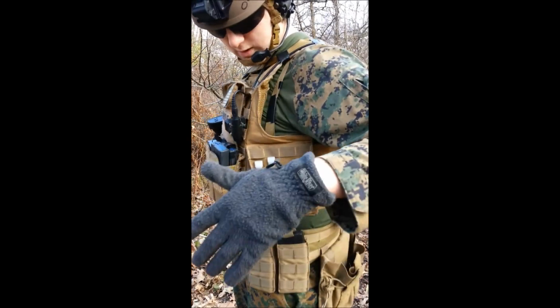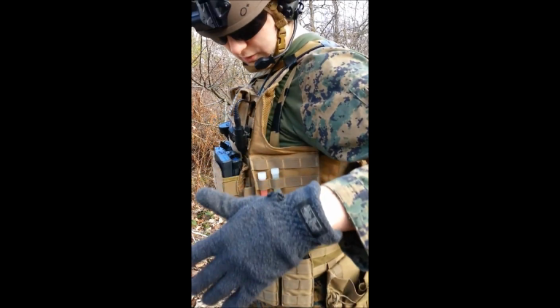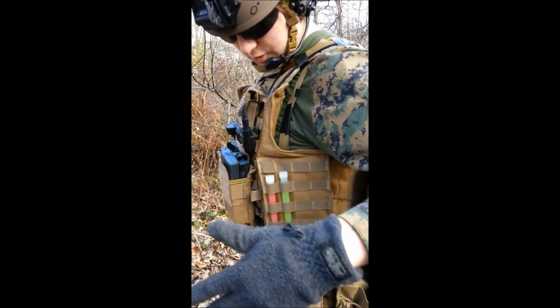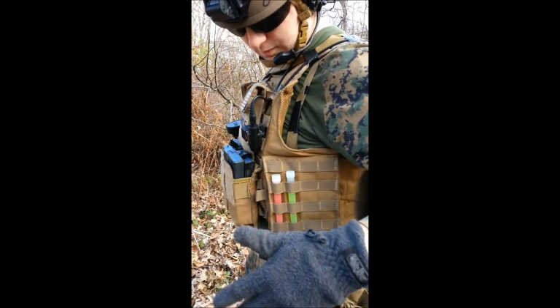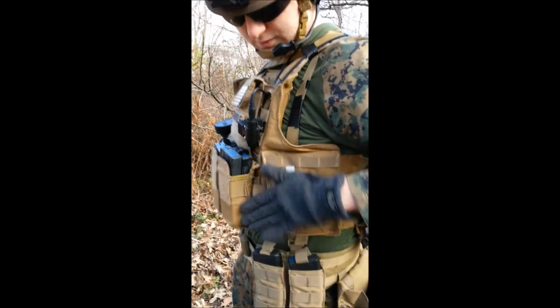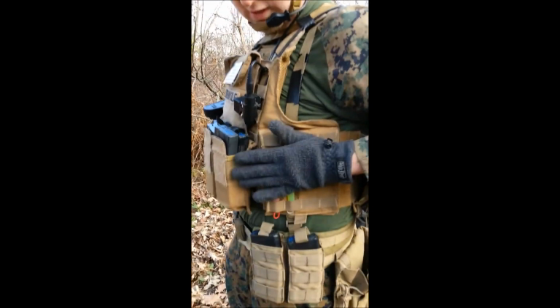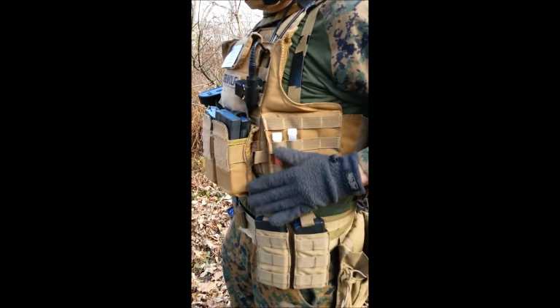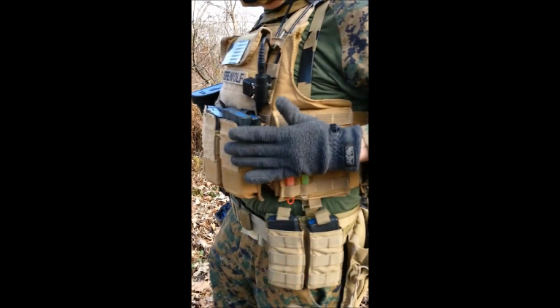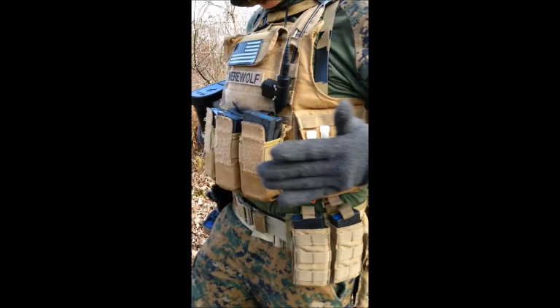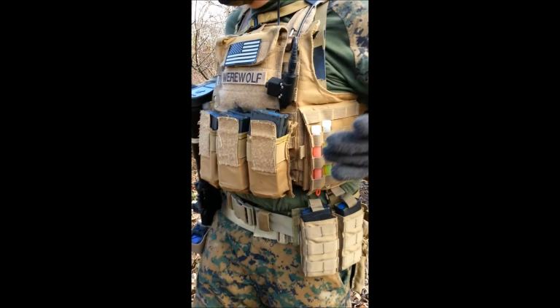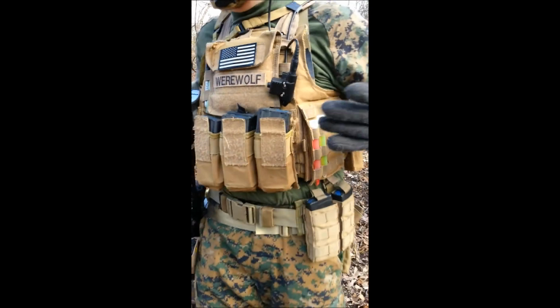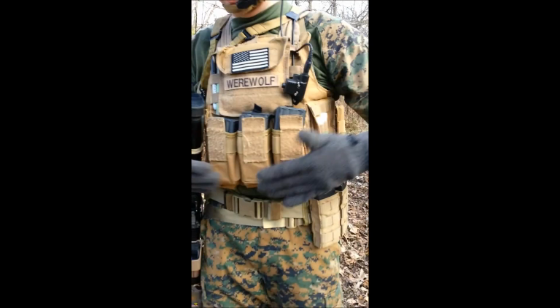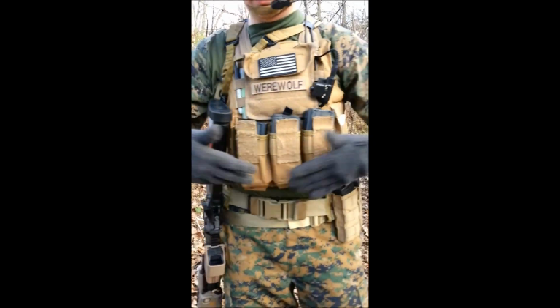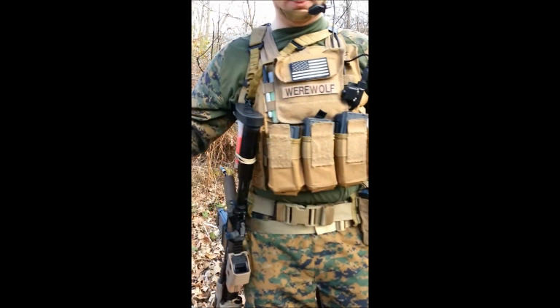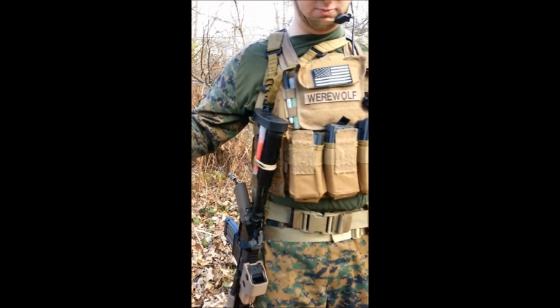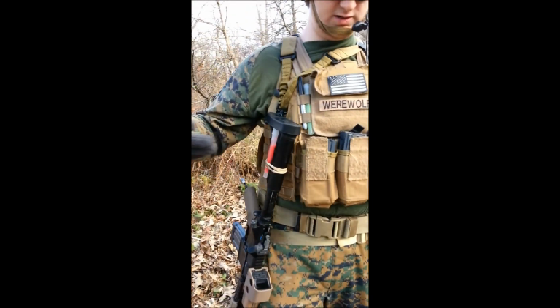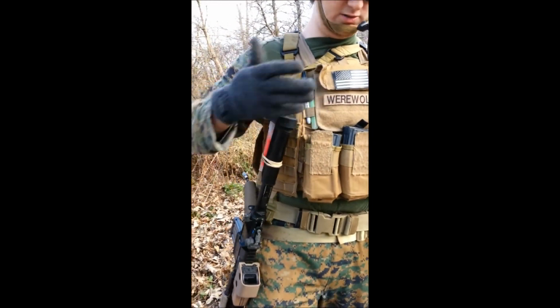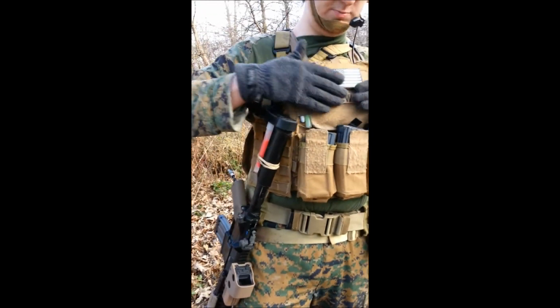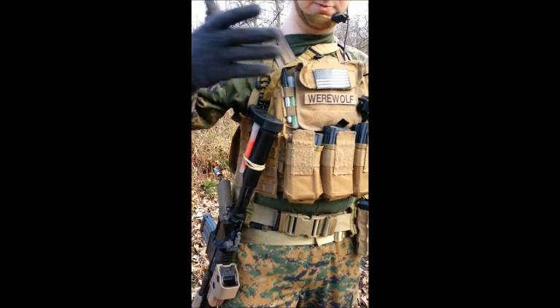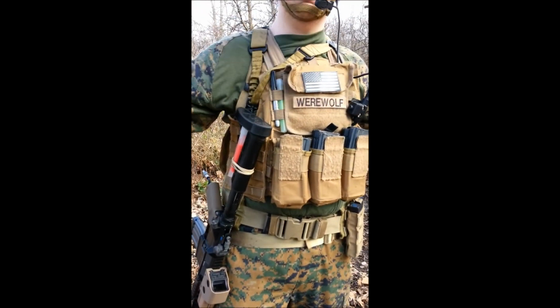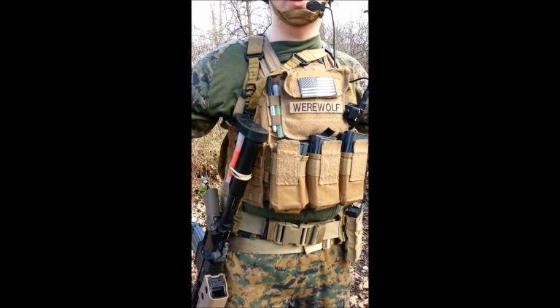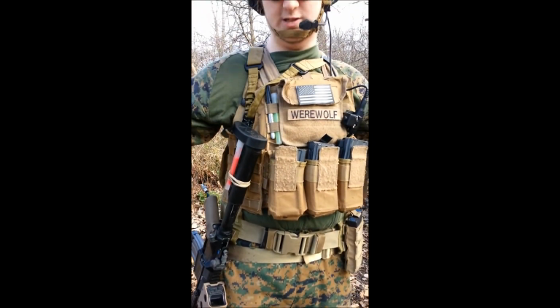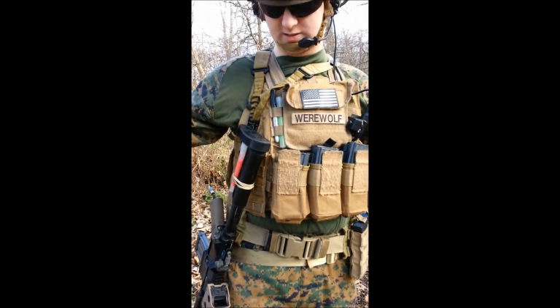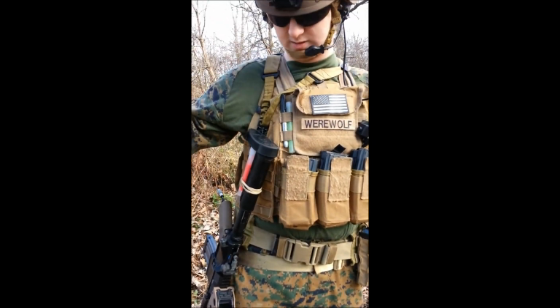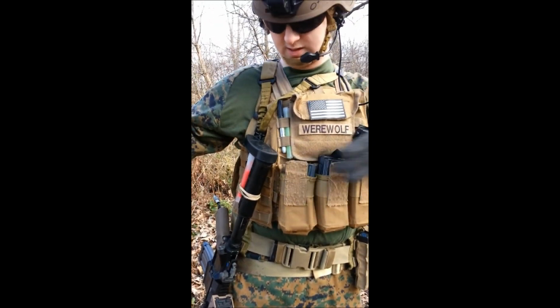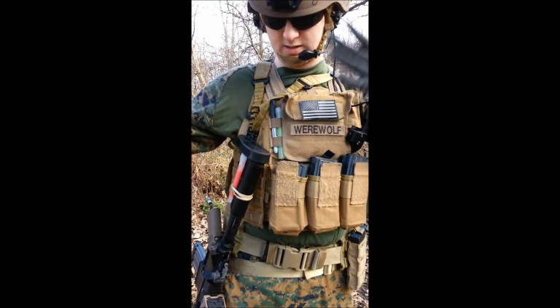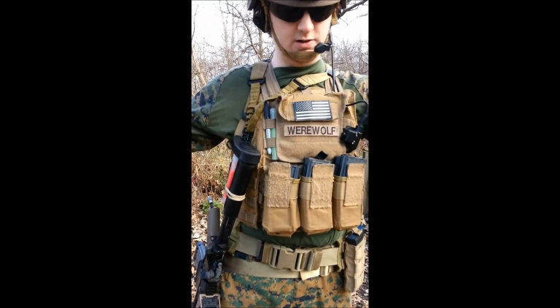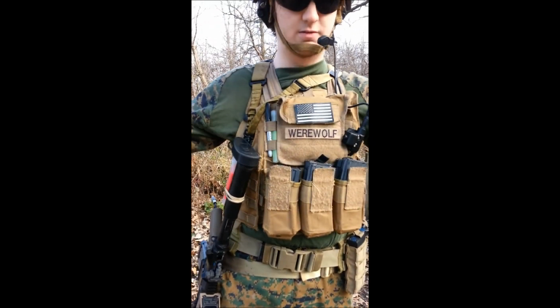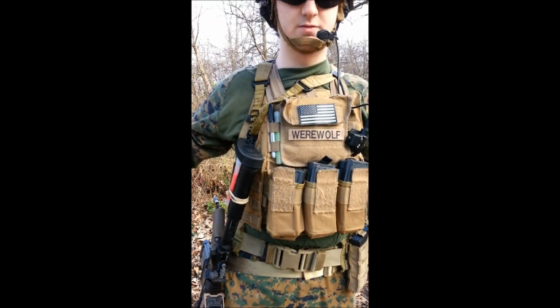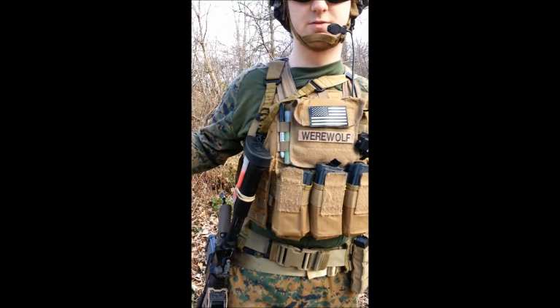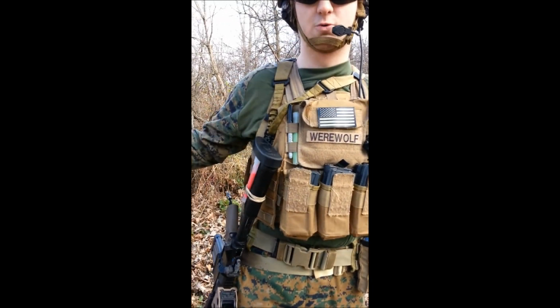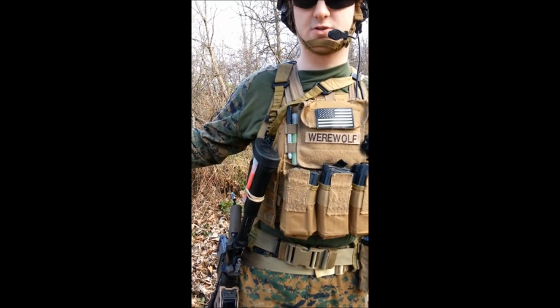Over here I've got a clear open. I've got a couple mags here, admin pouch — put the keys in. It works.